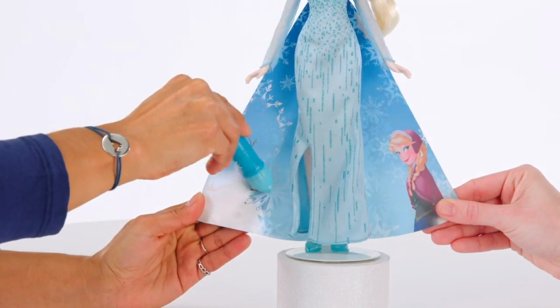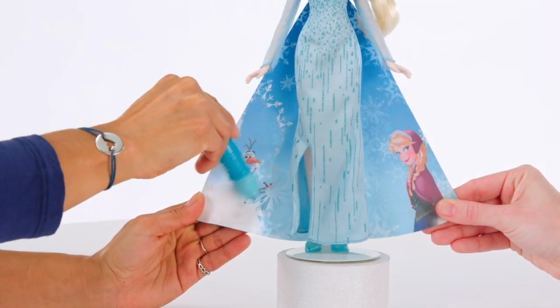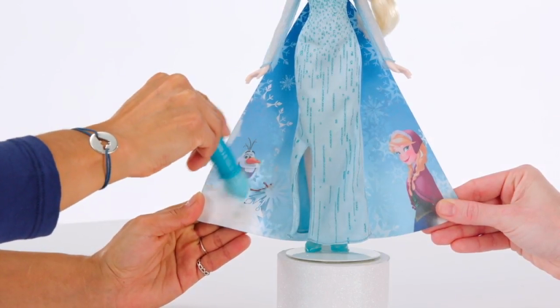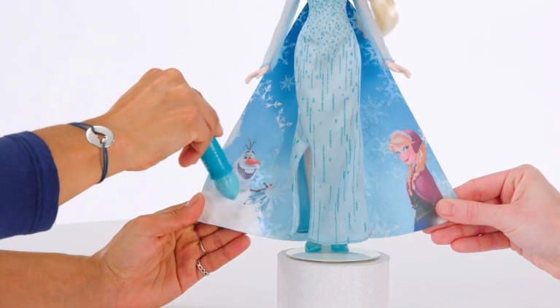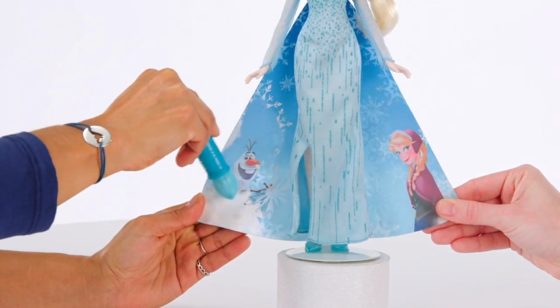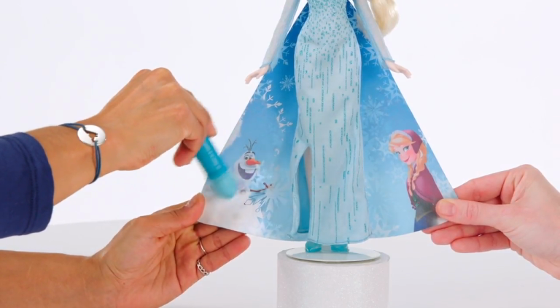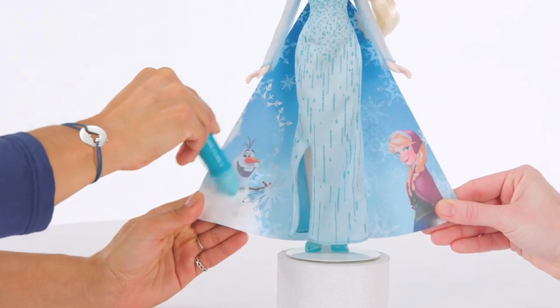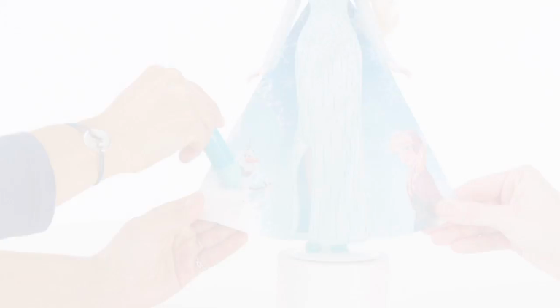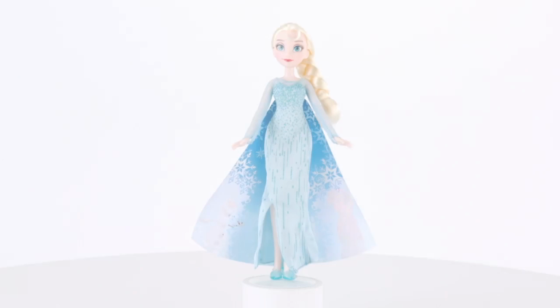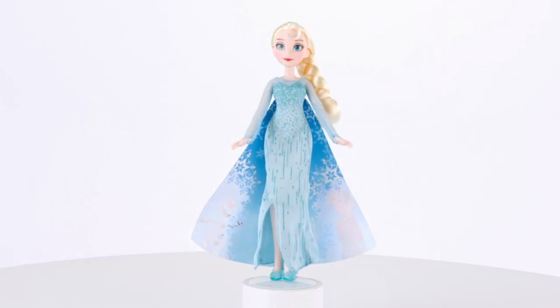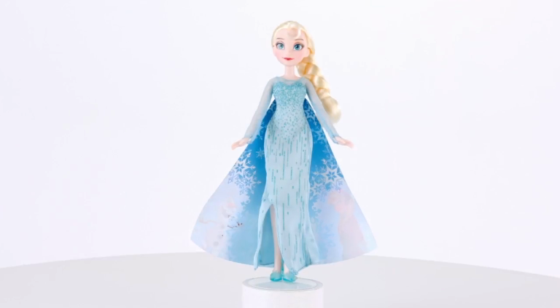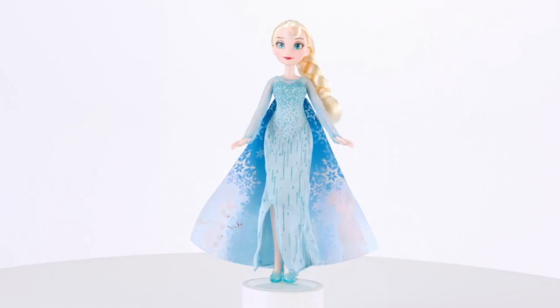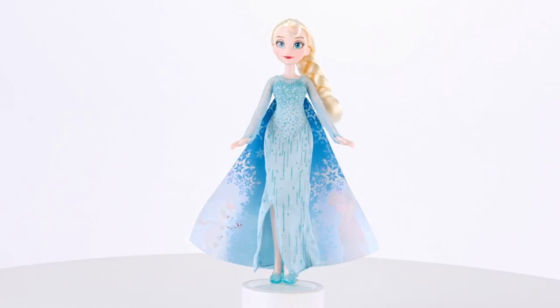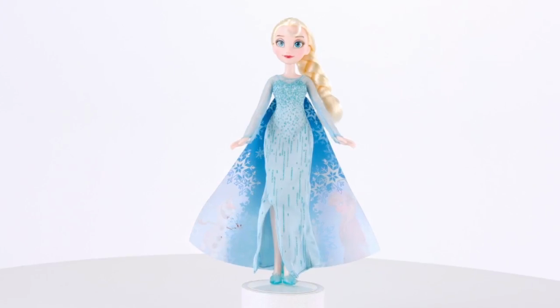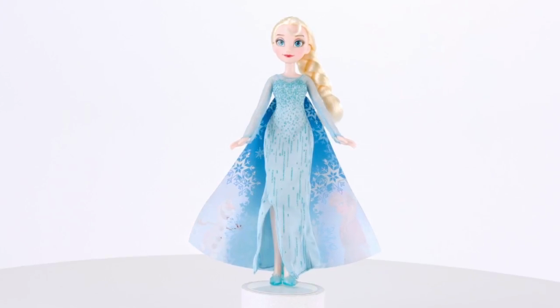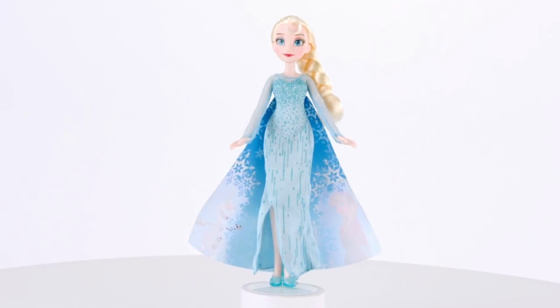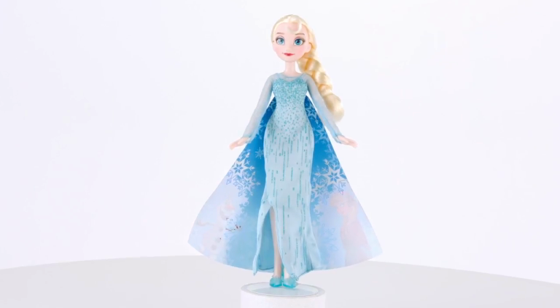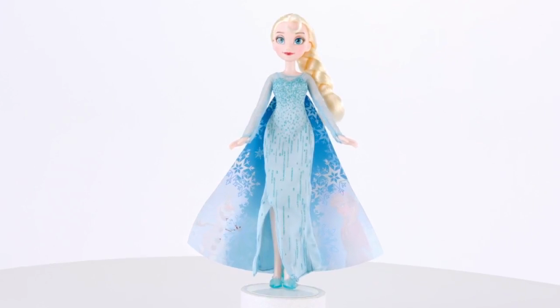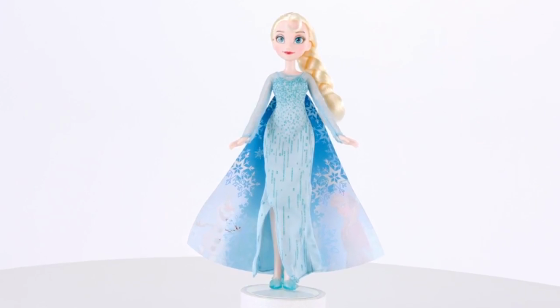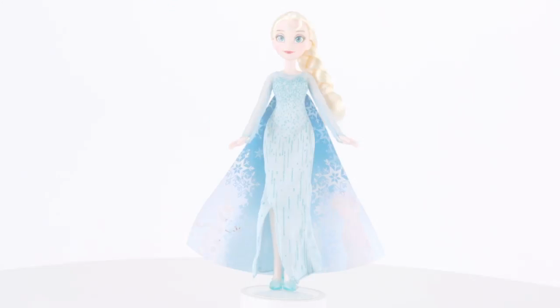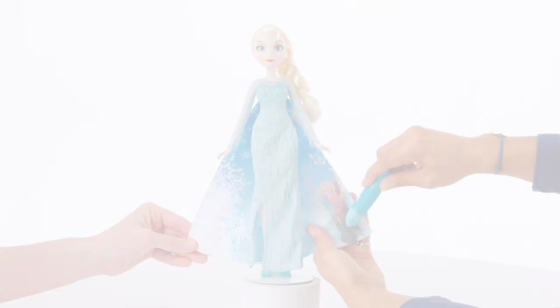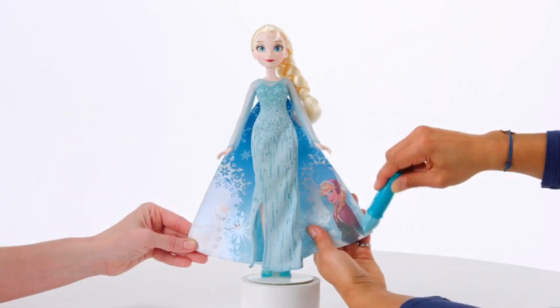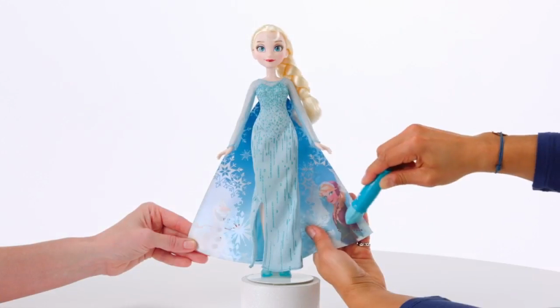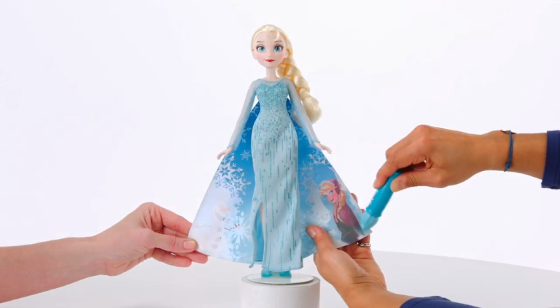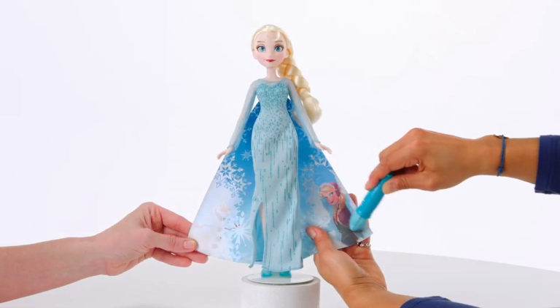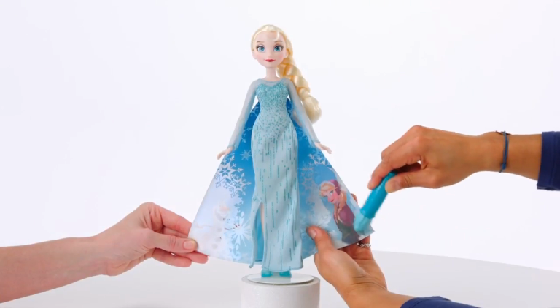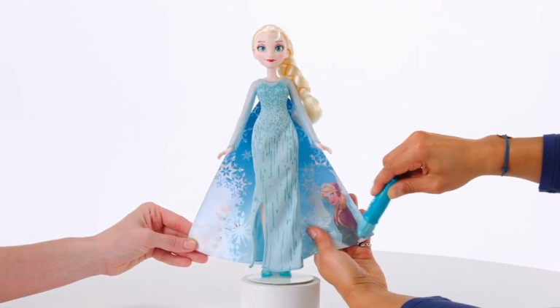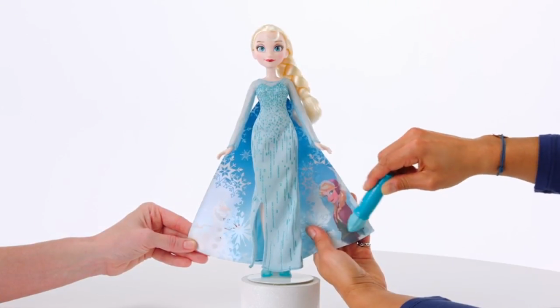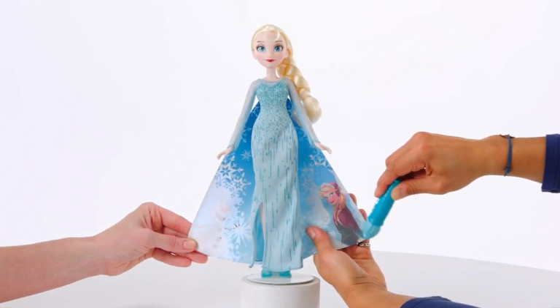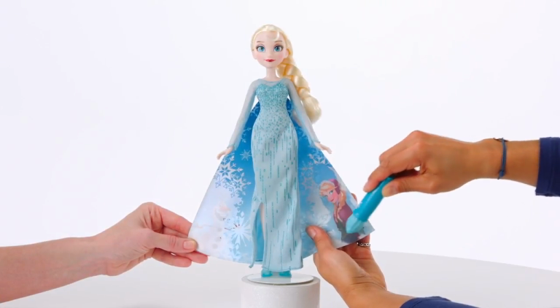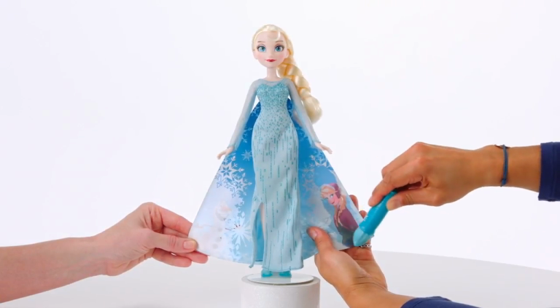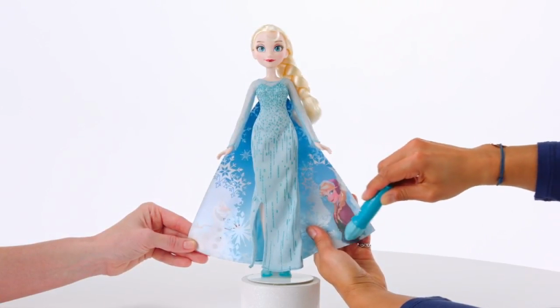When the cape dries, you can brush it with the wand to see the Frozen friends appear again and again.